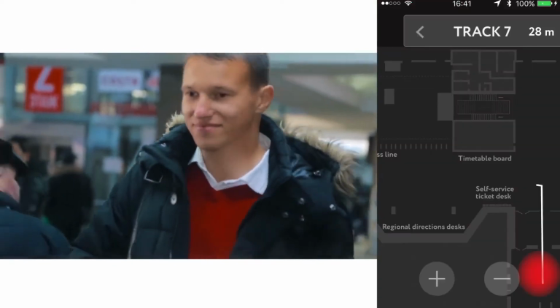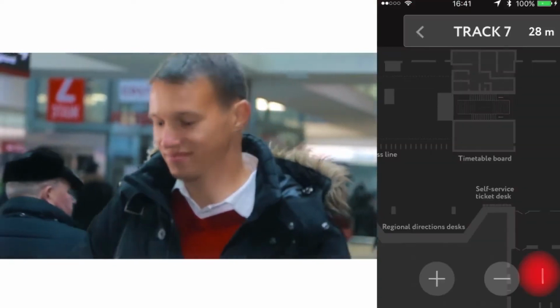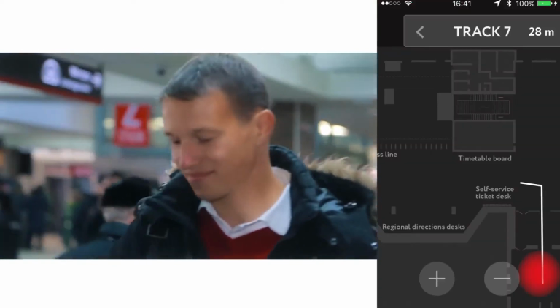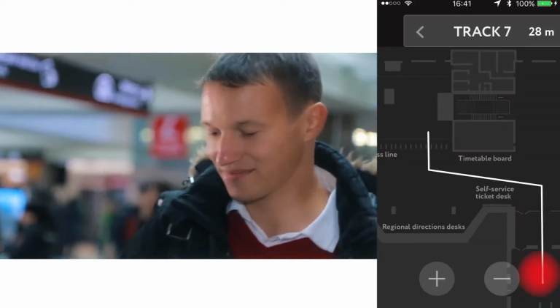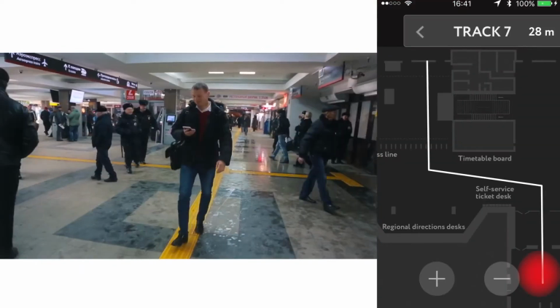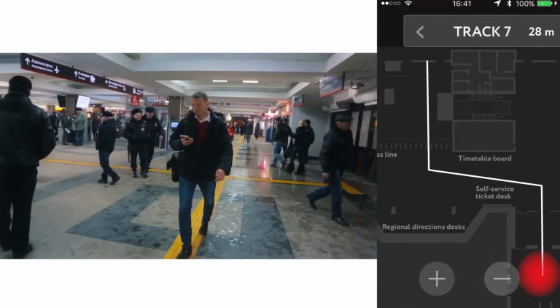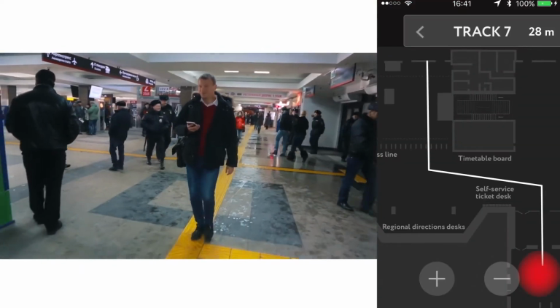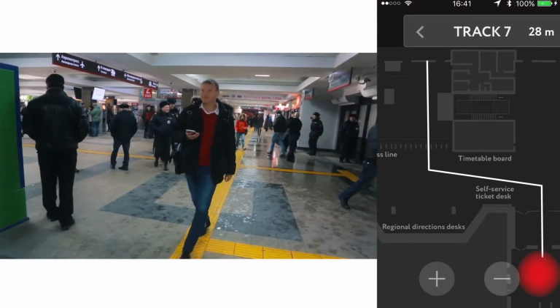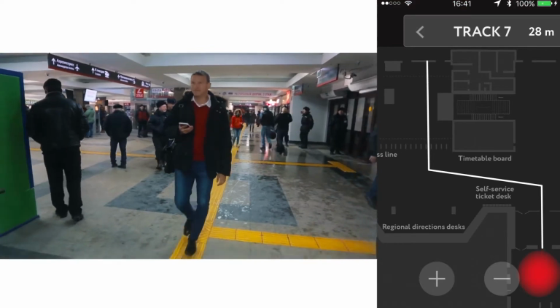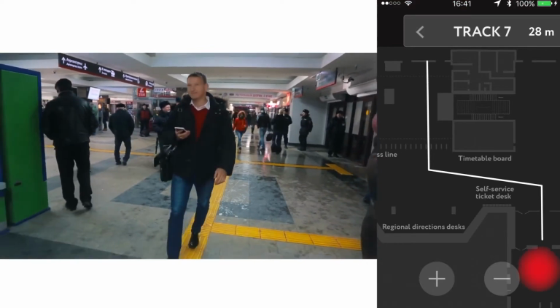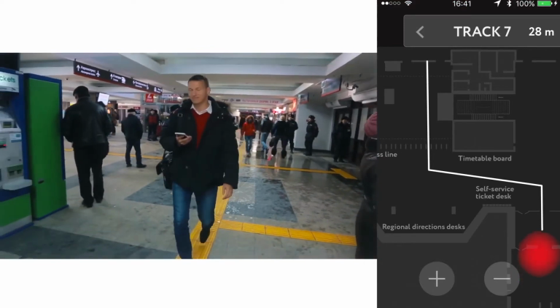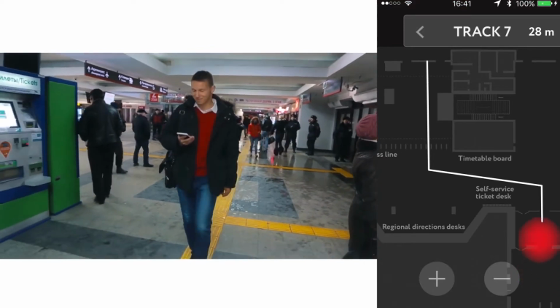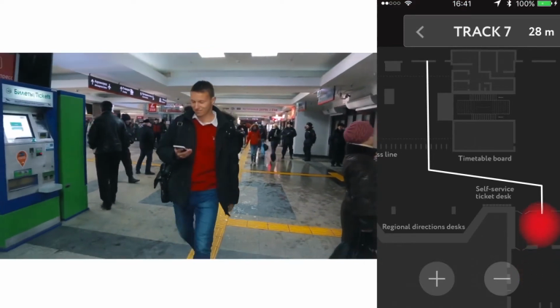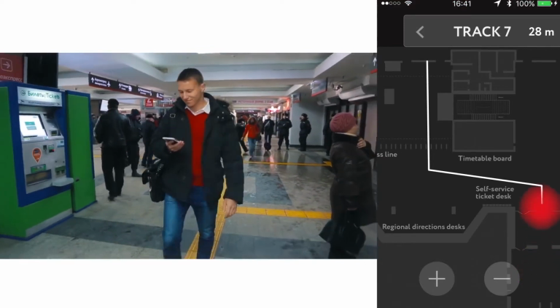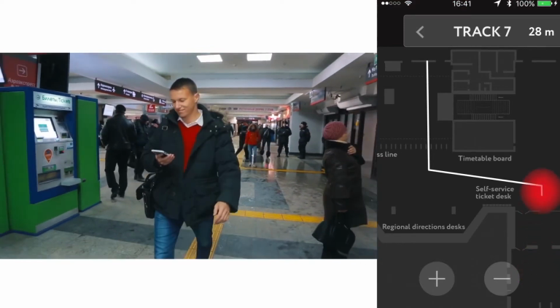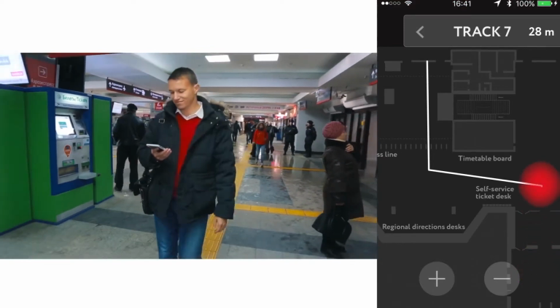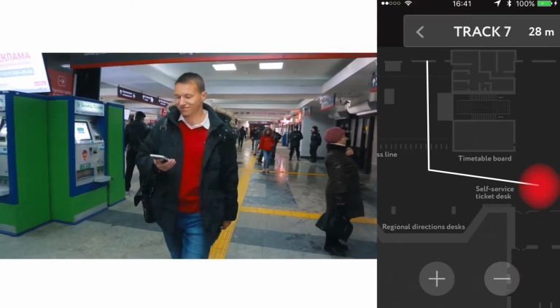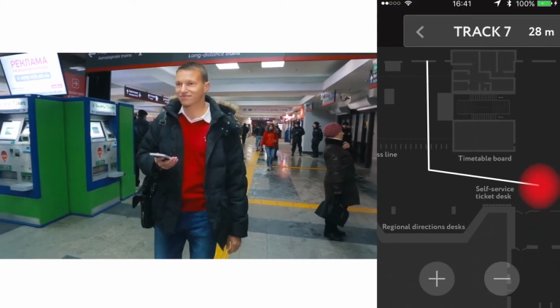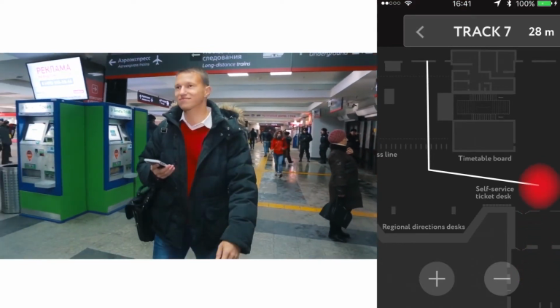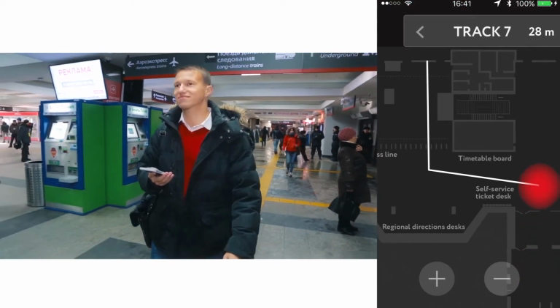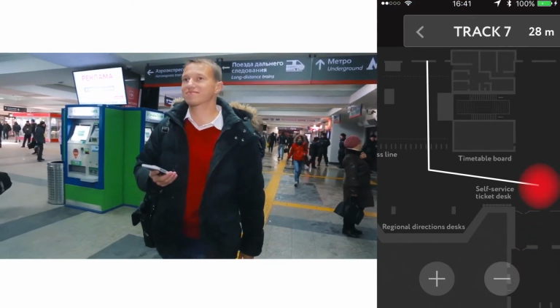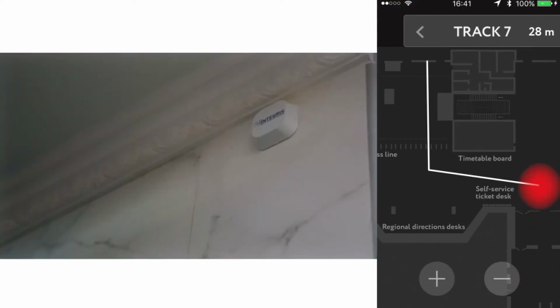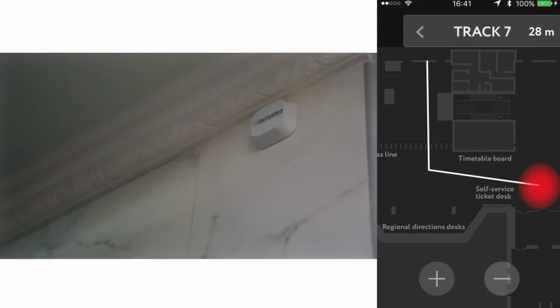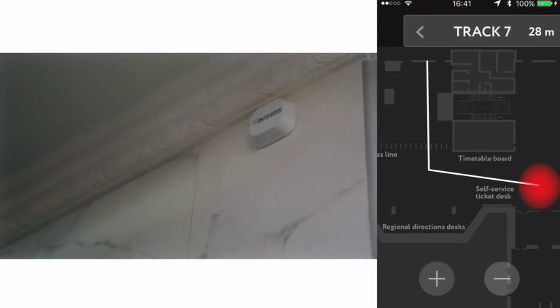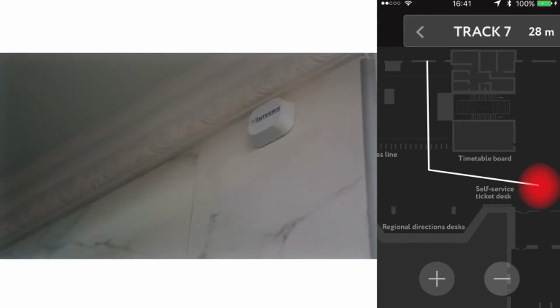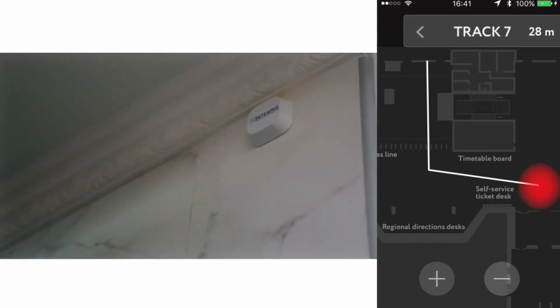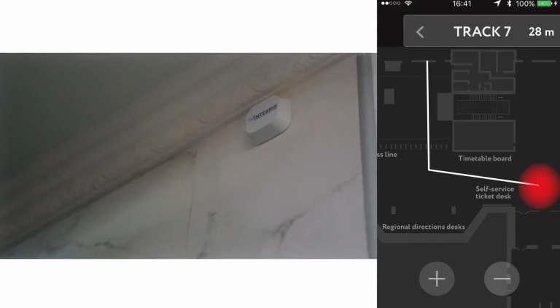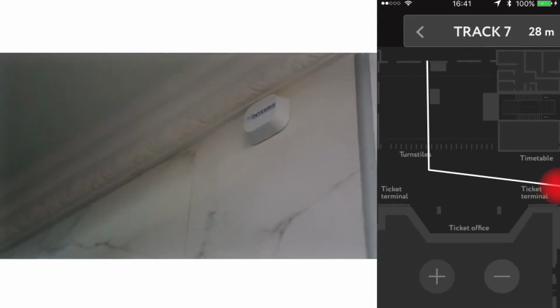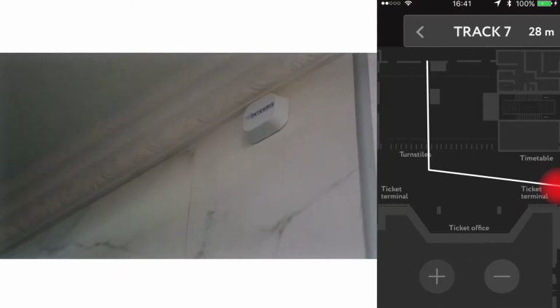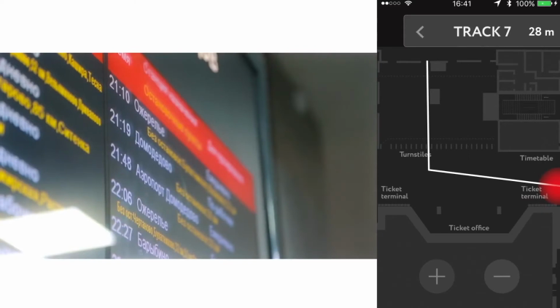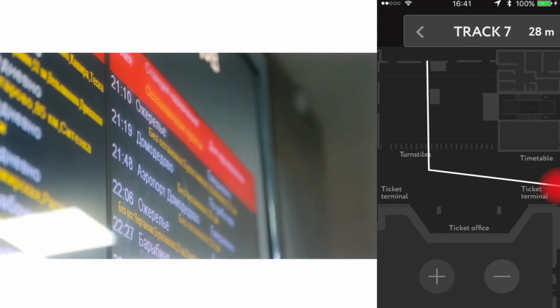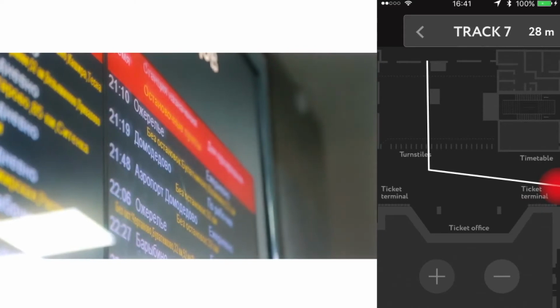When you choose the train, the application builds the route to the selected platform. You may then follow the route guiding you across the station.